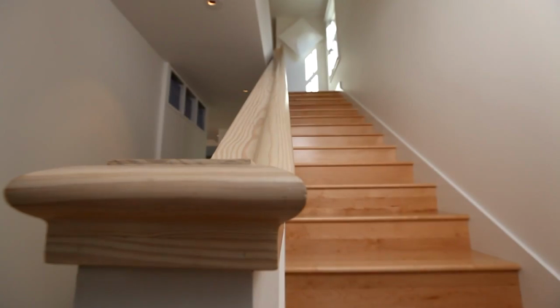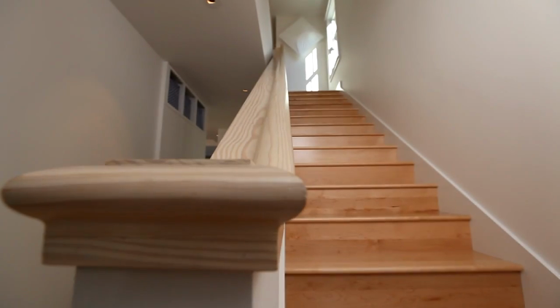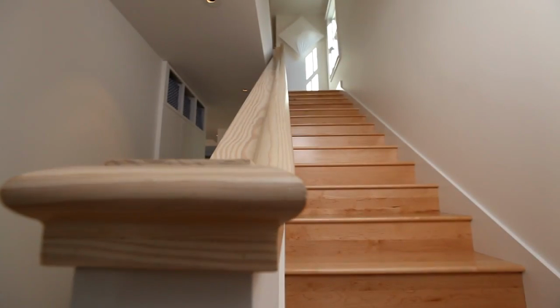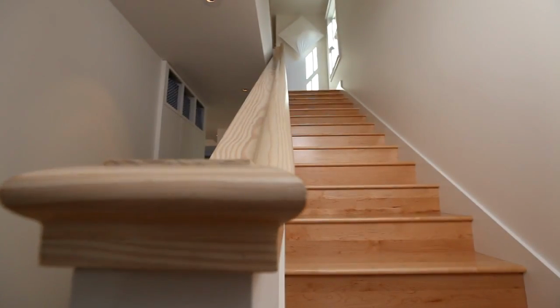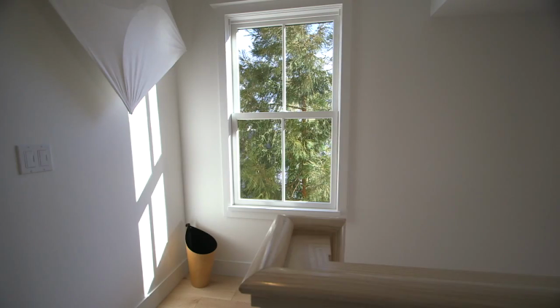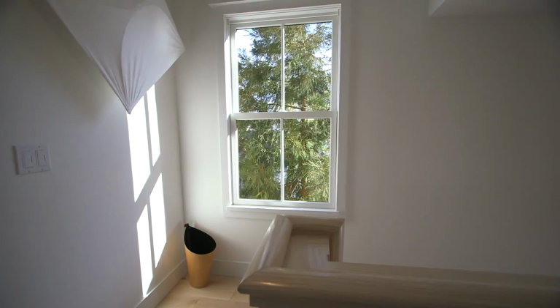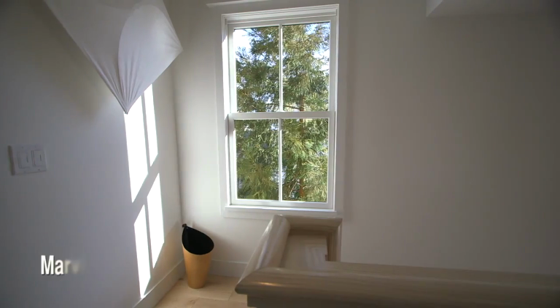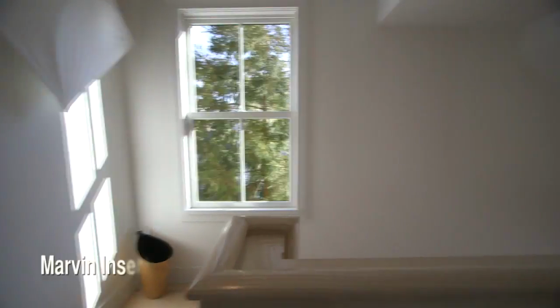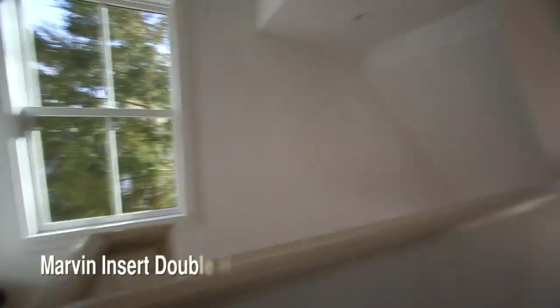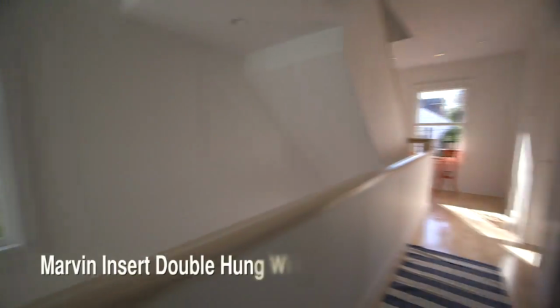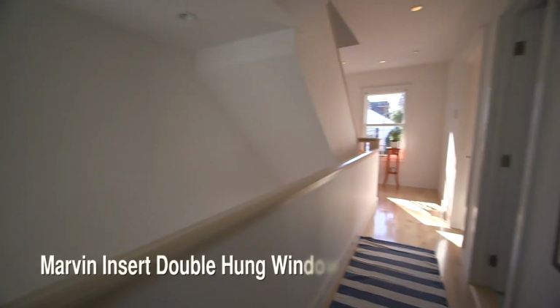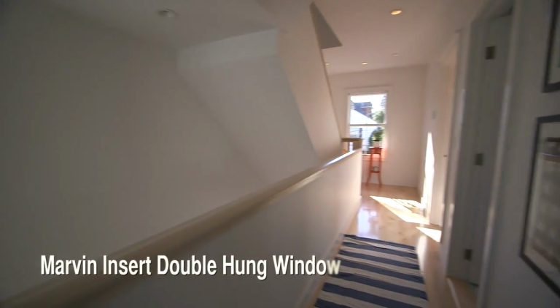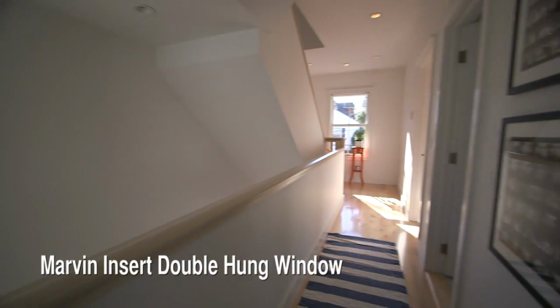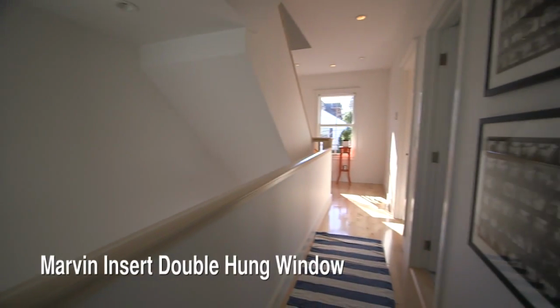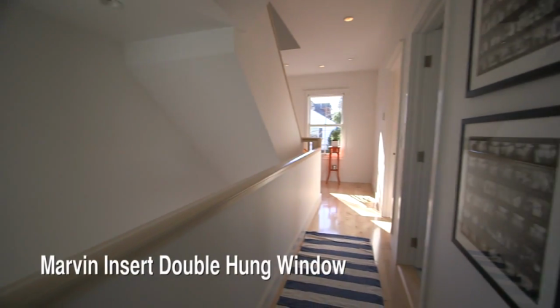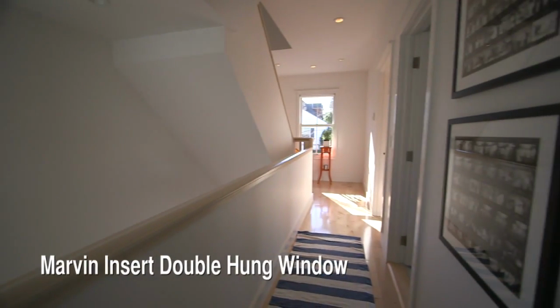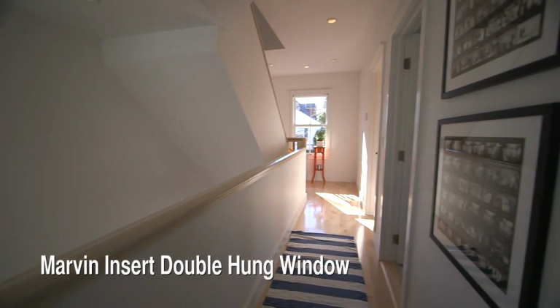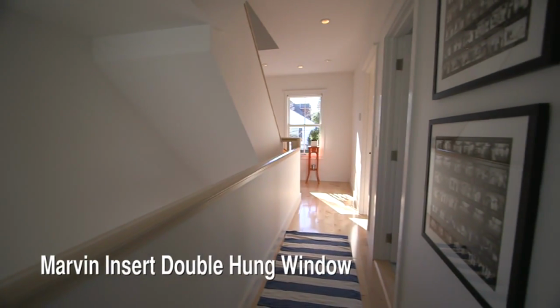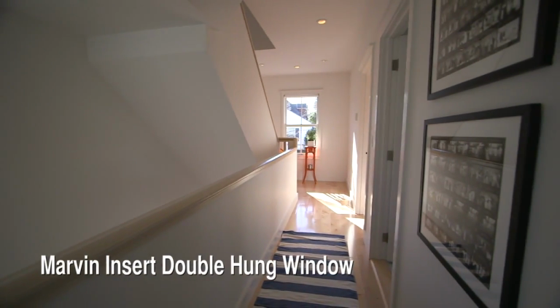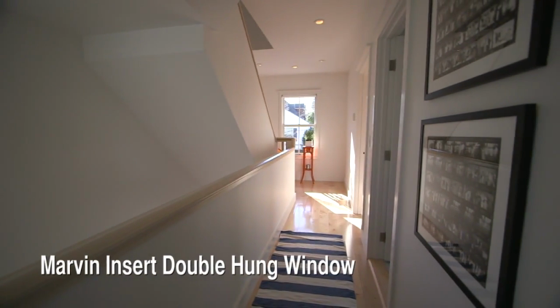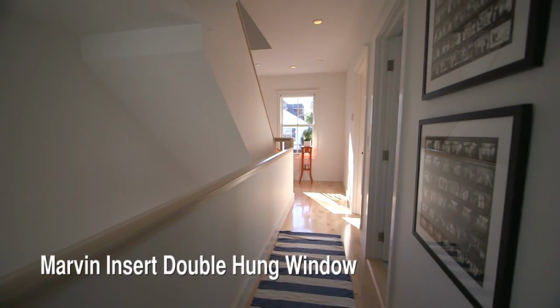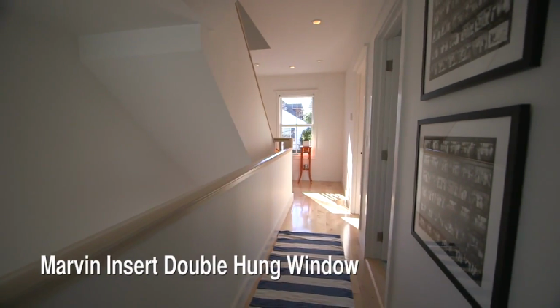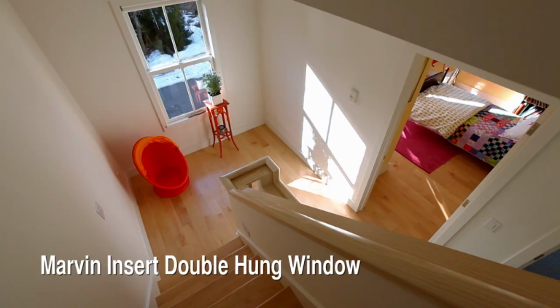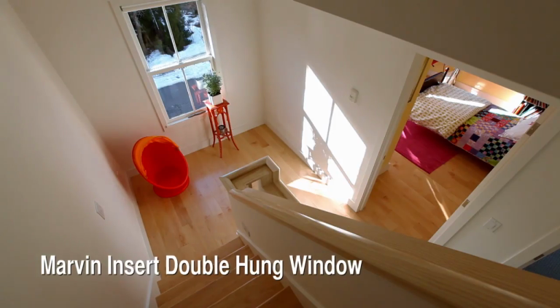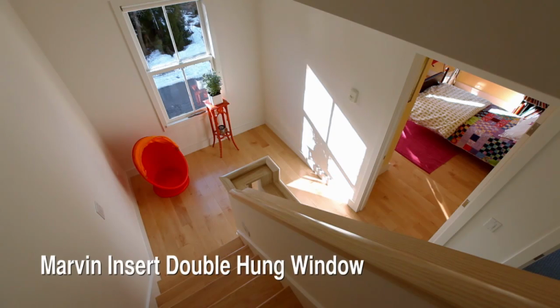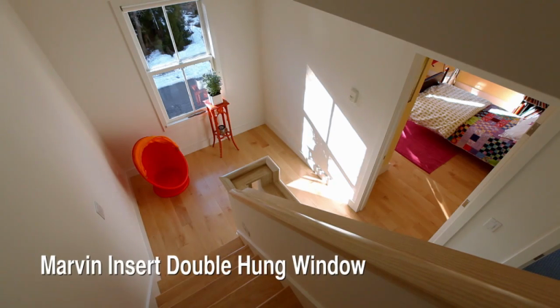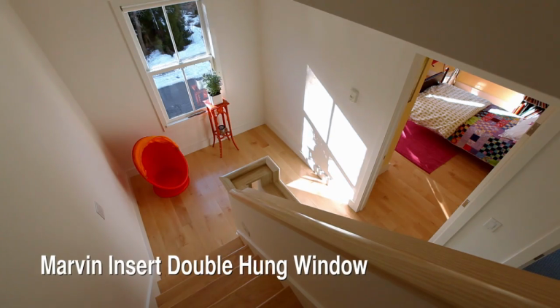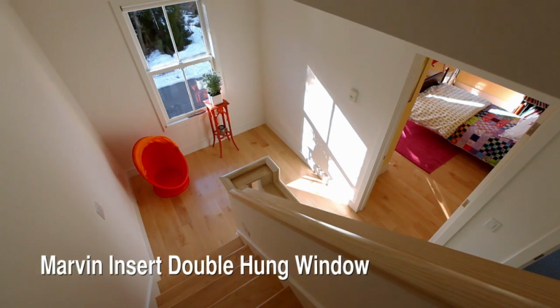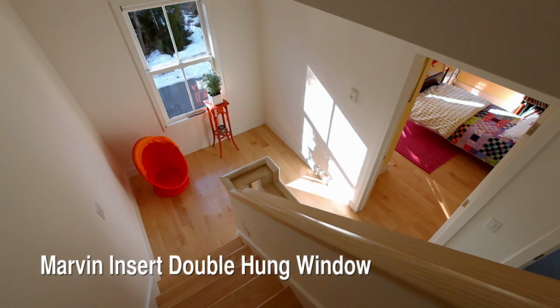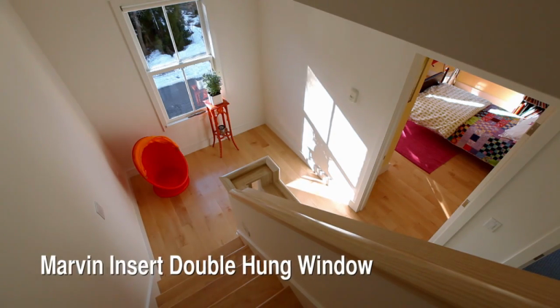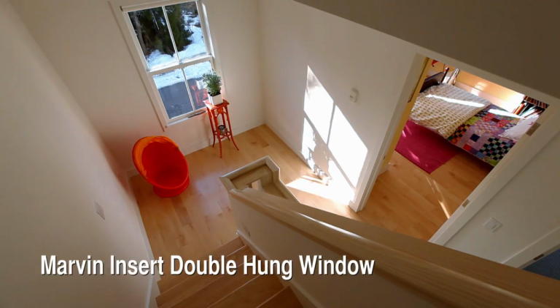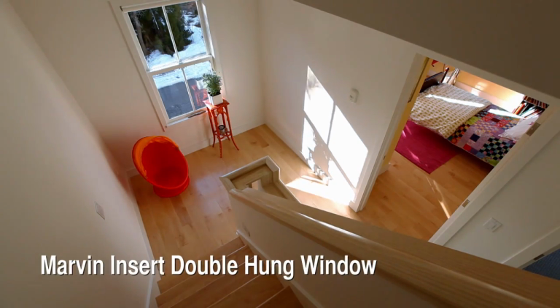In the hallways, we strategically placed windows and openings in the walls to let the light in.